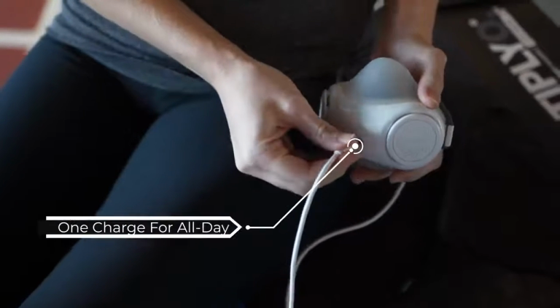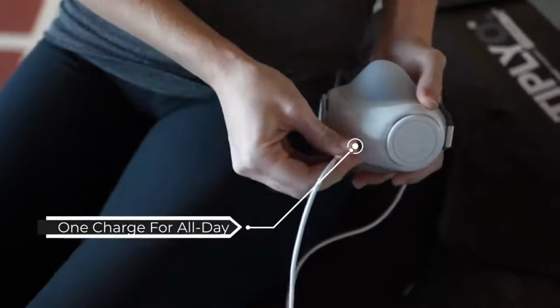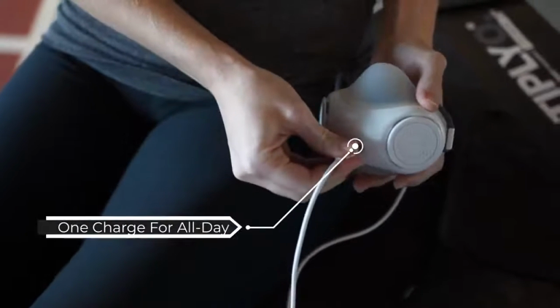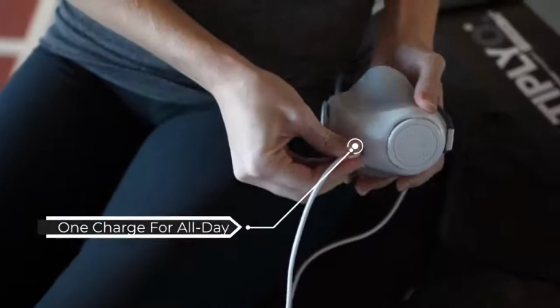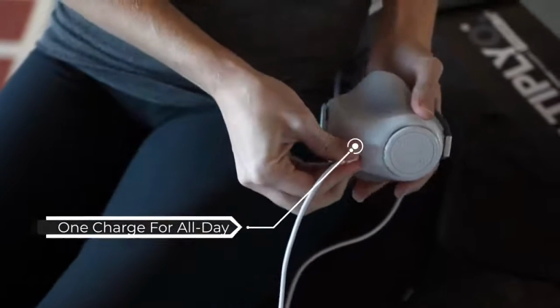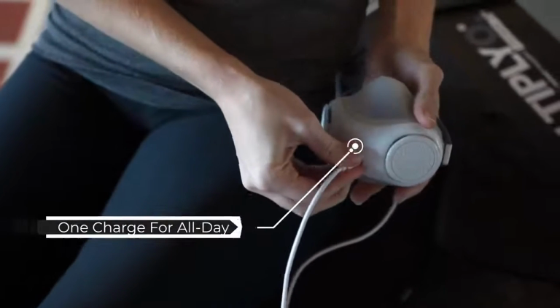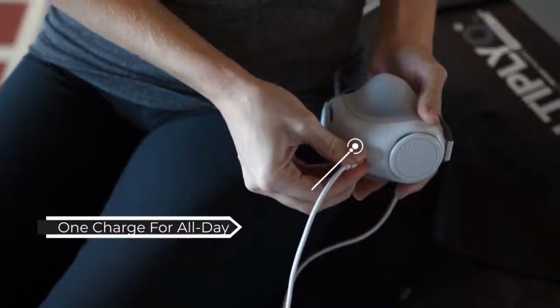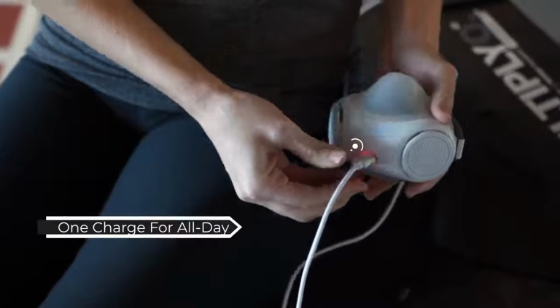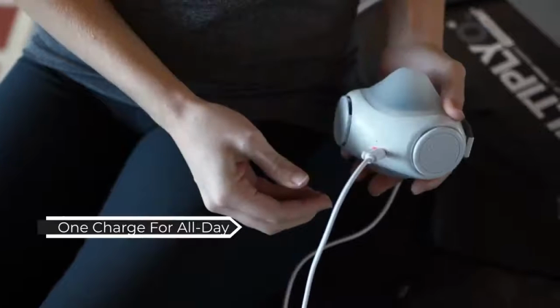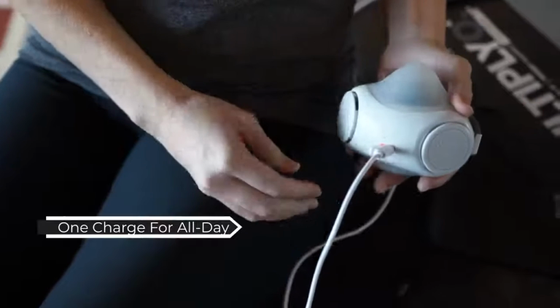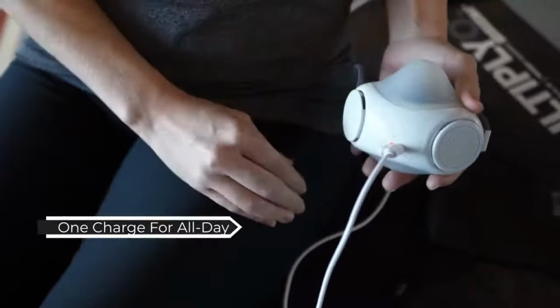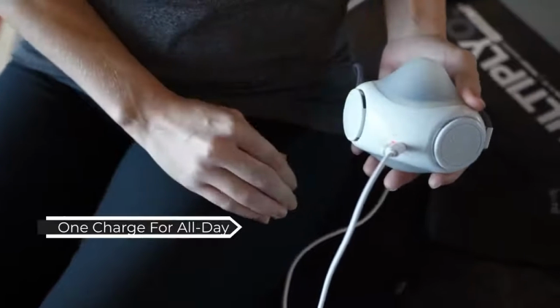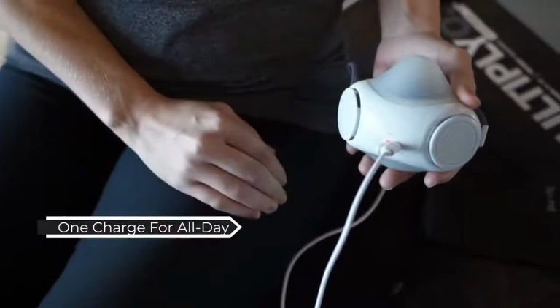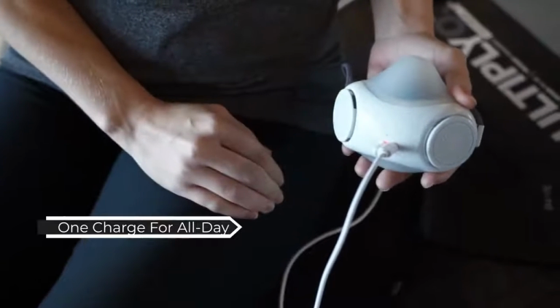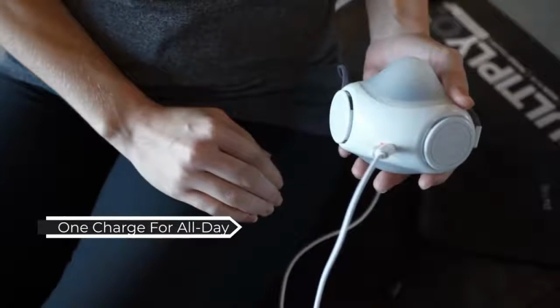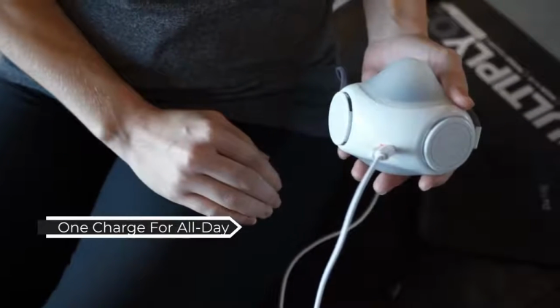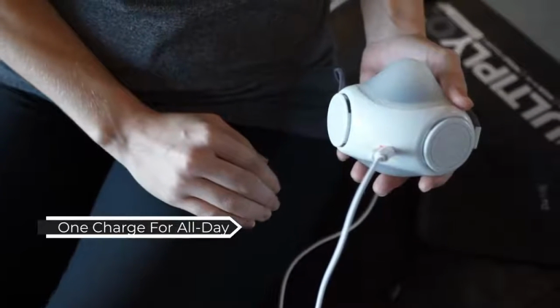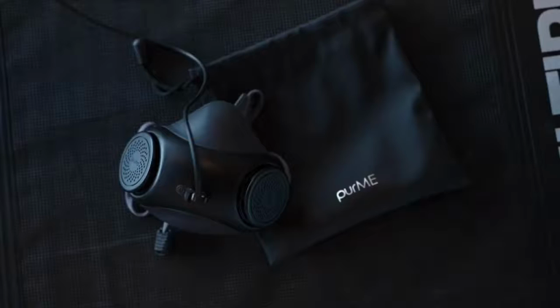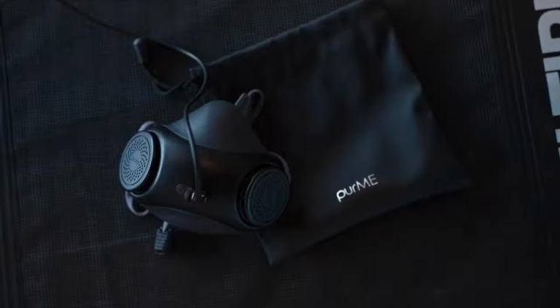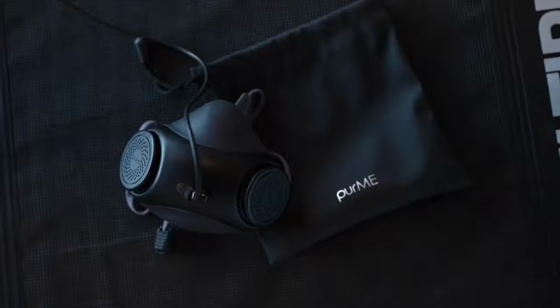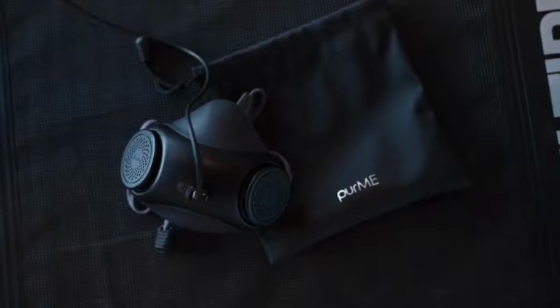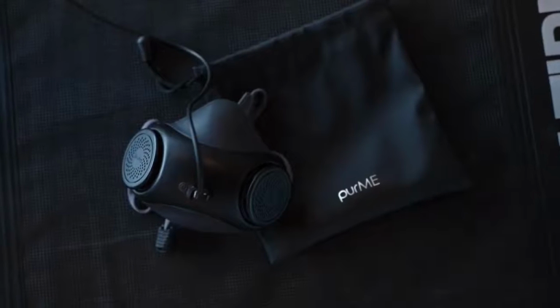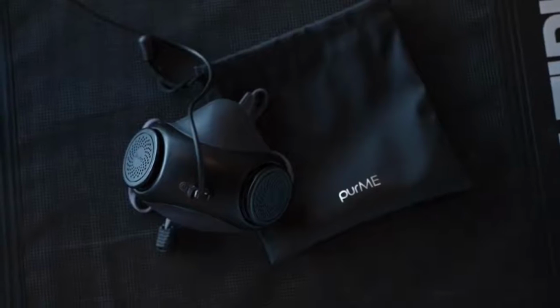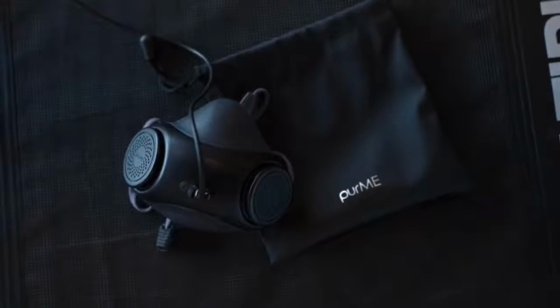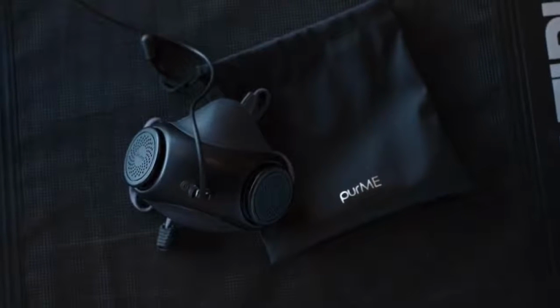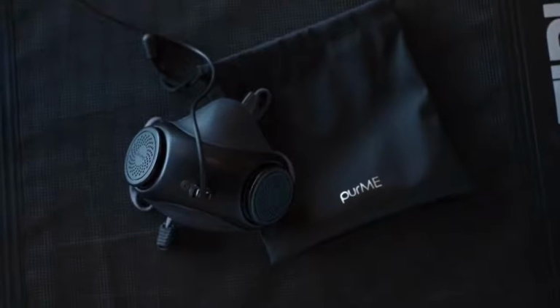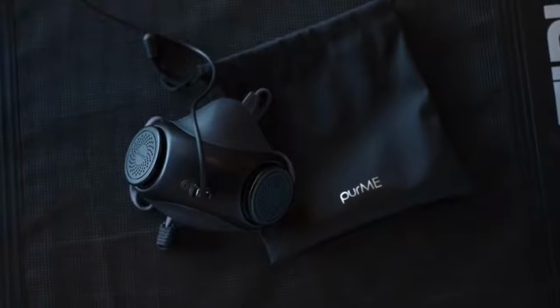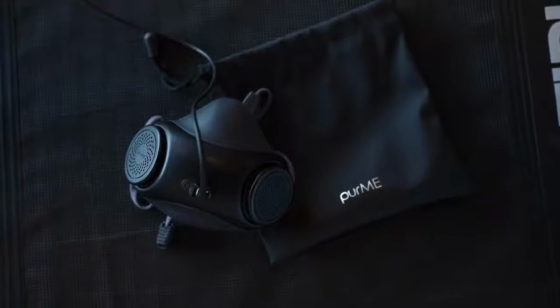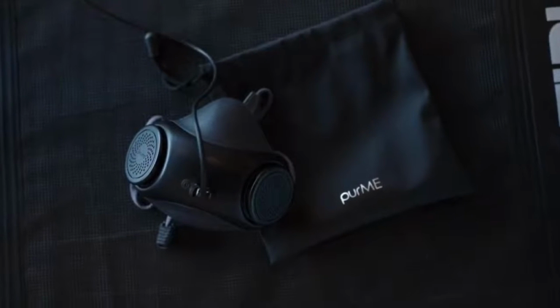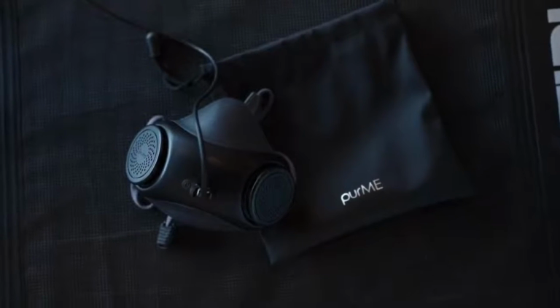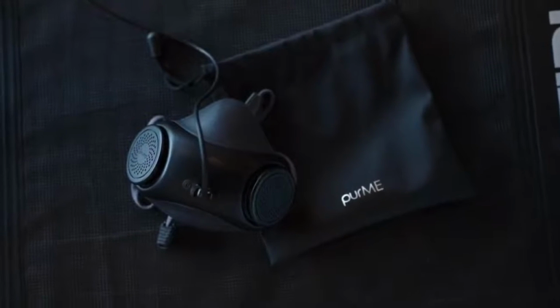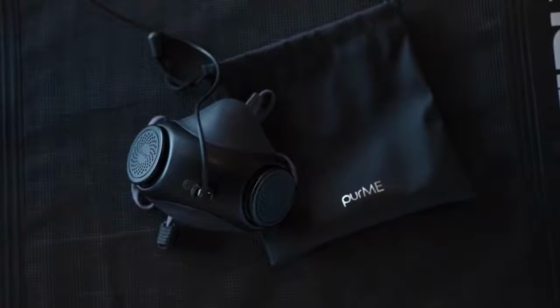PureMe Air can be used for up to 6 hours on a single charge with just a regular USB cable.